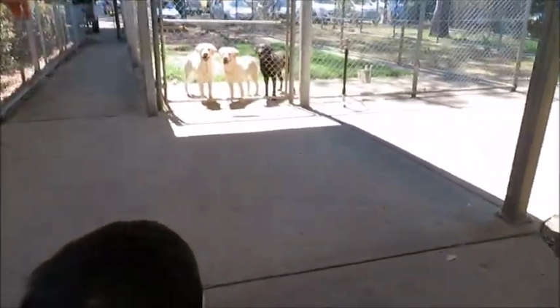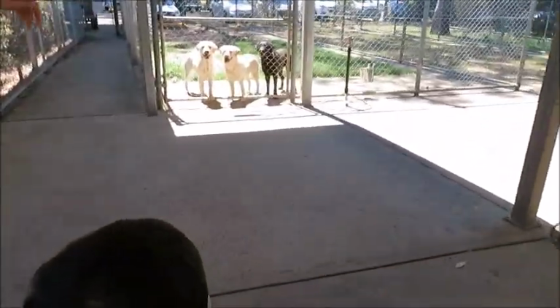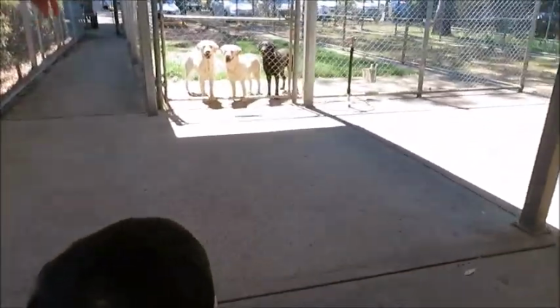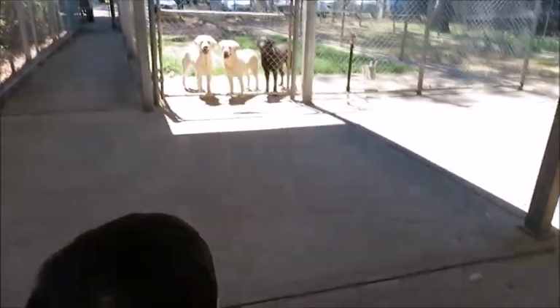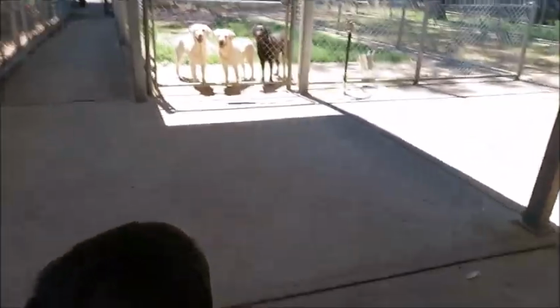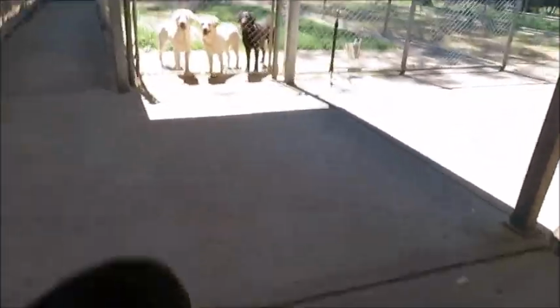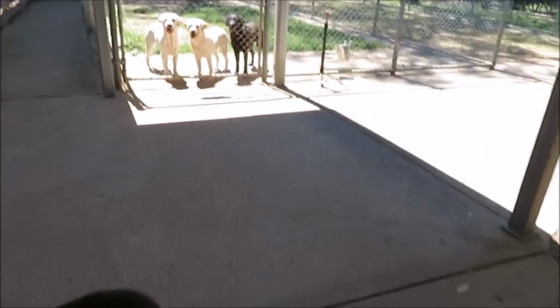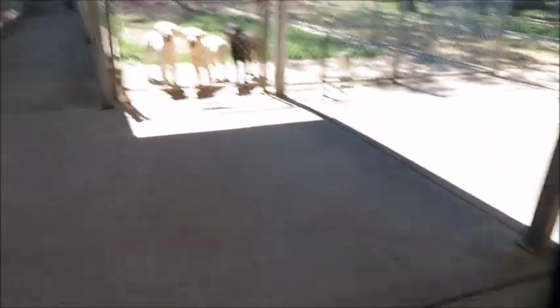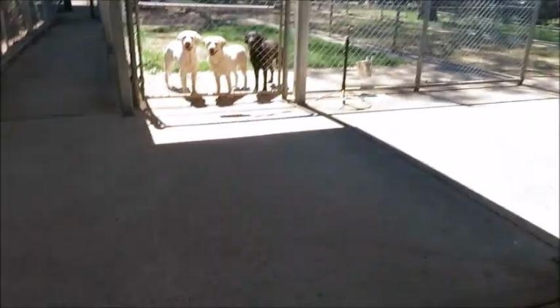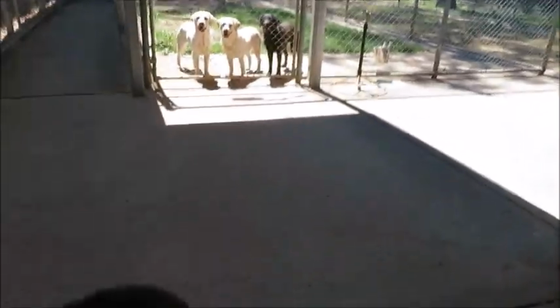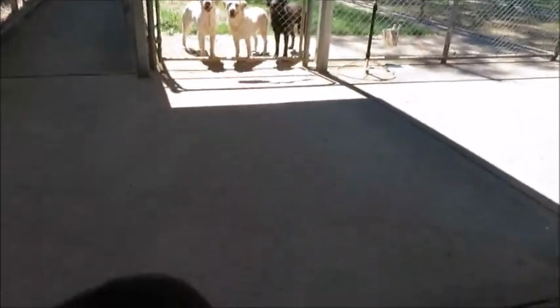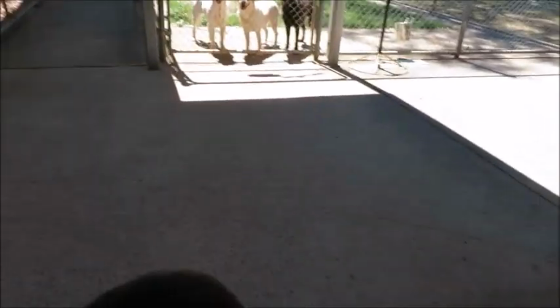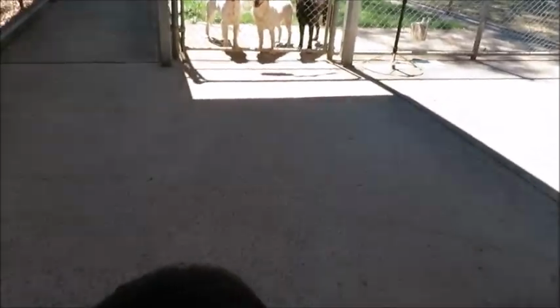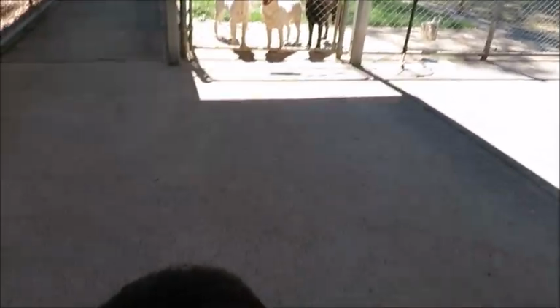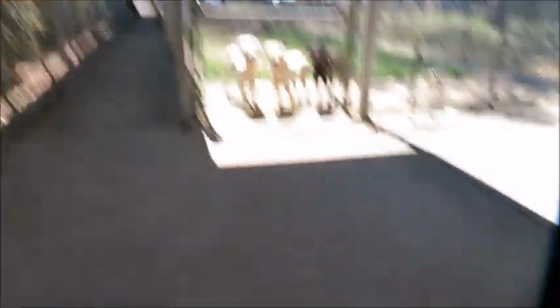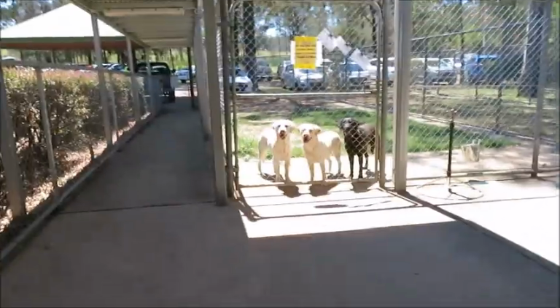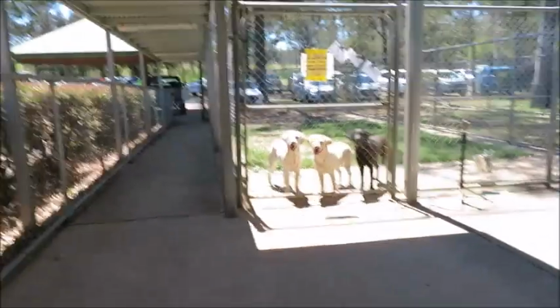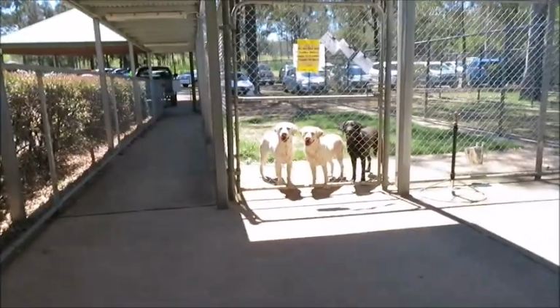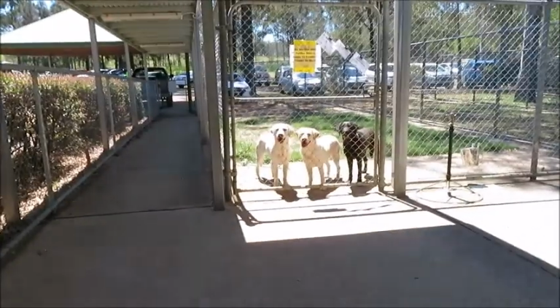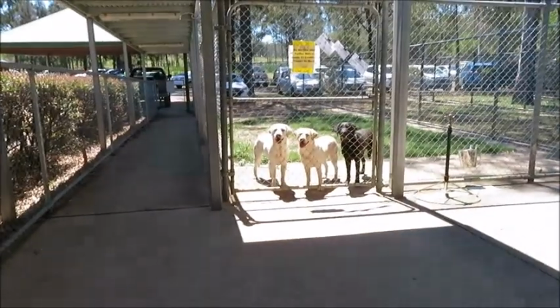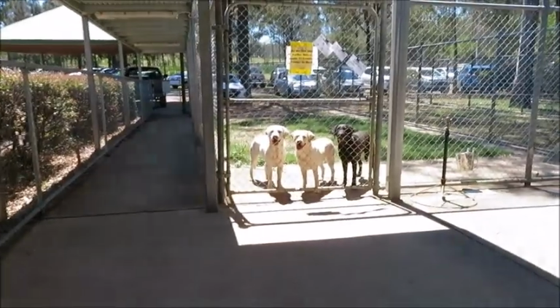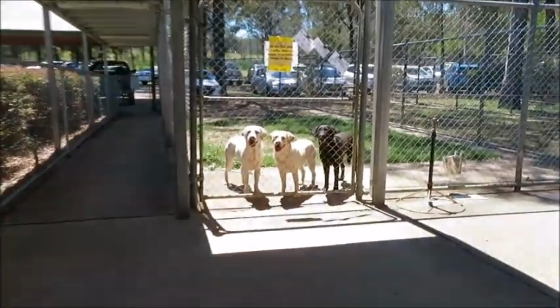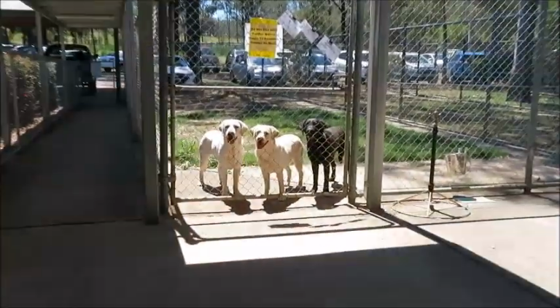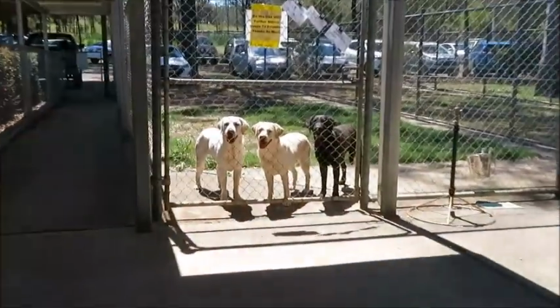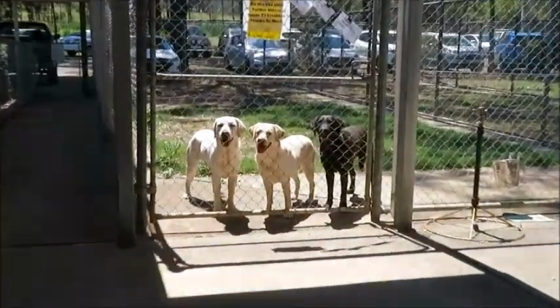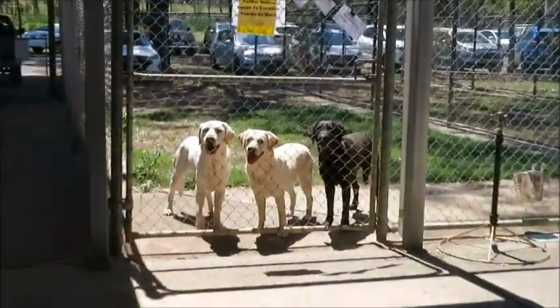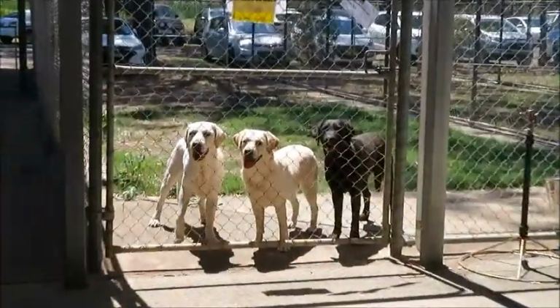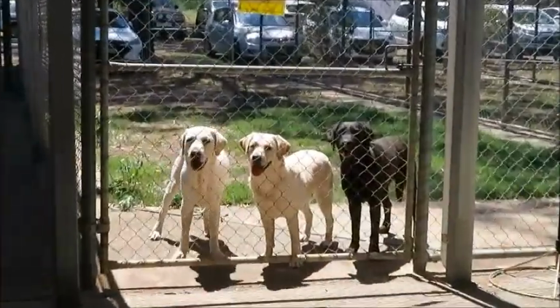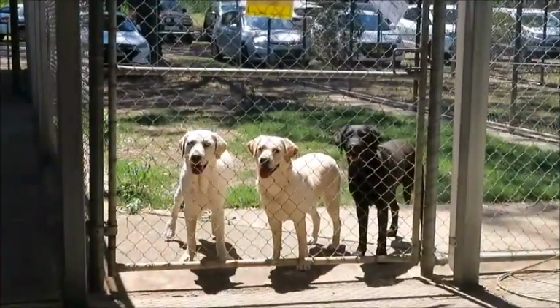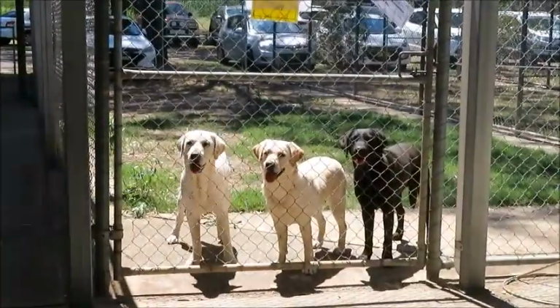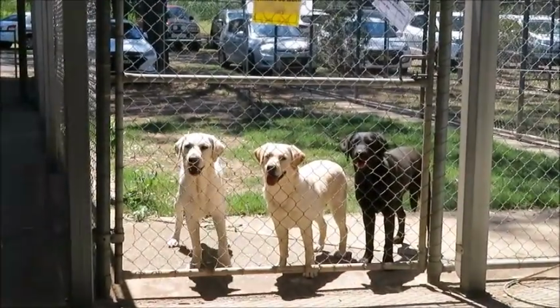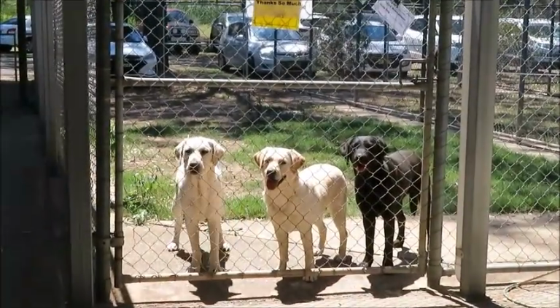One of the dogs is rolling around on the ground, and the black one is all covered in dust — so cute!